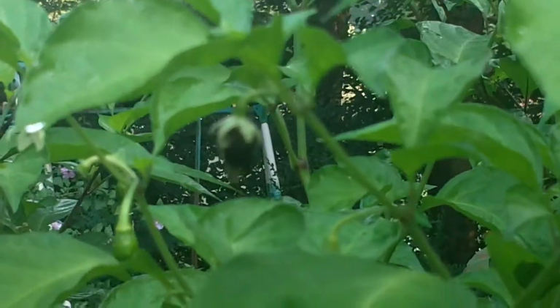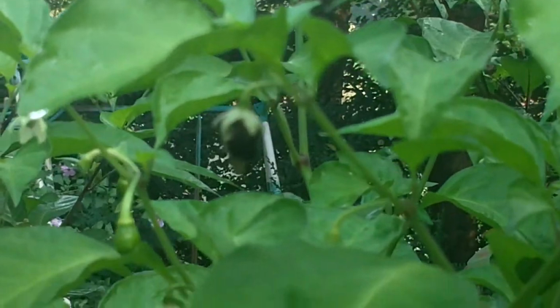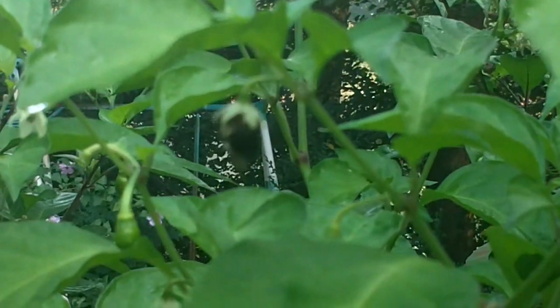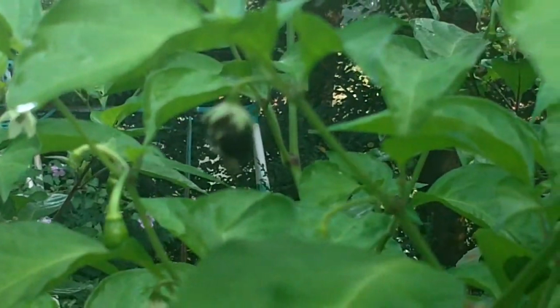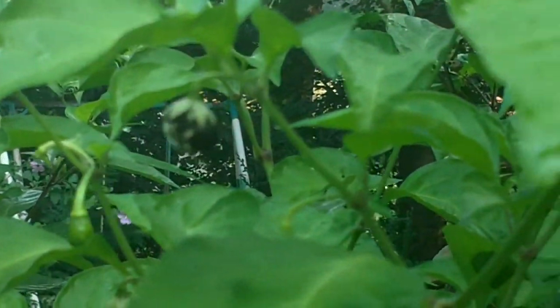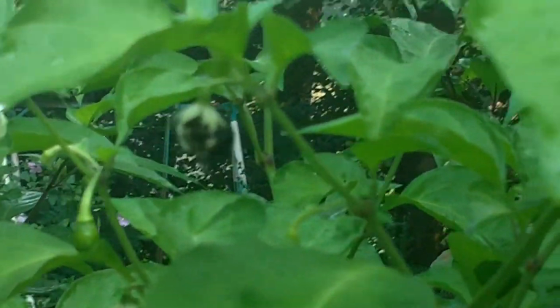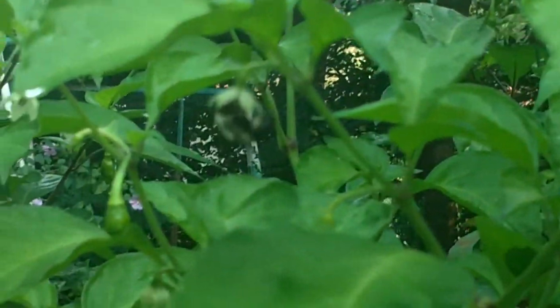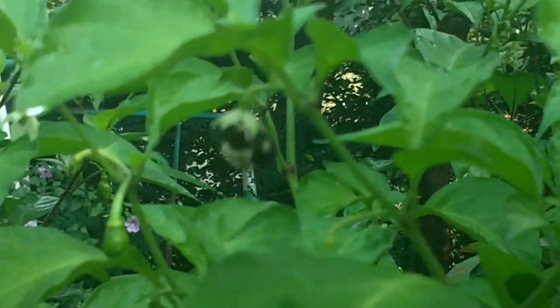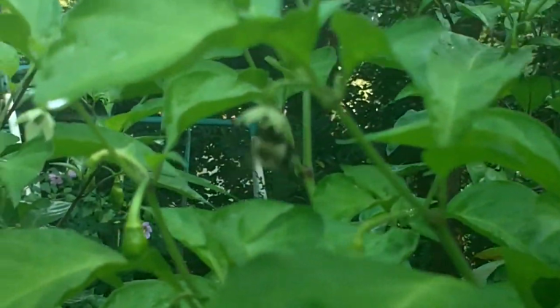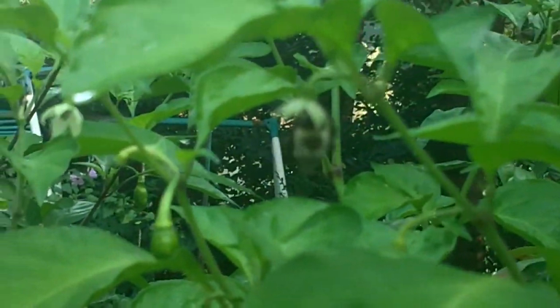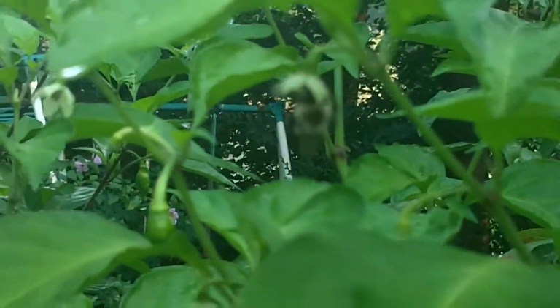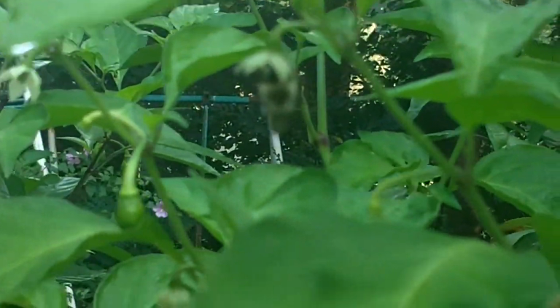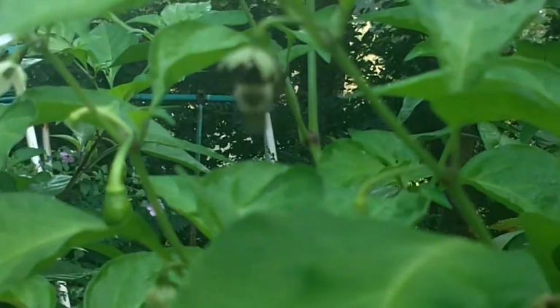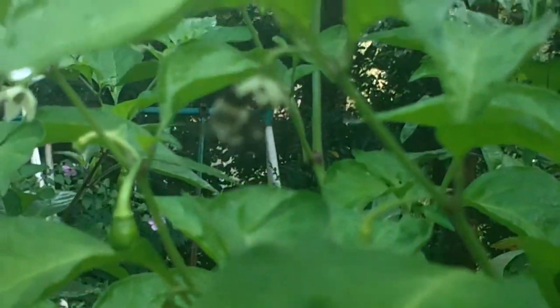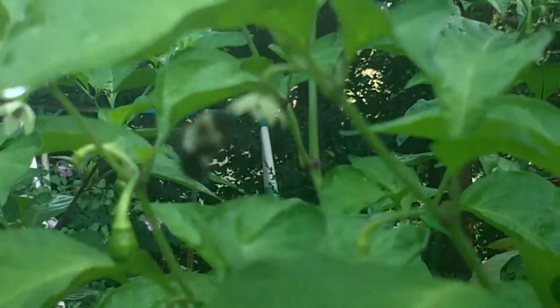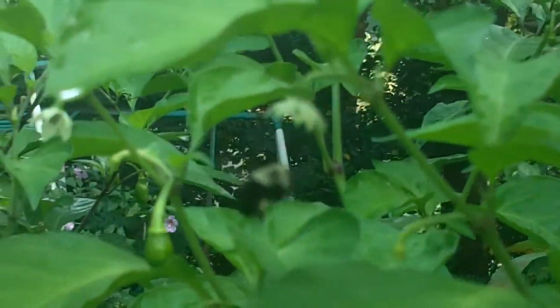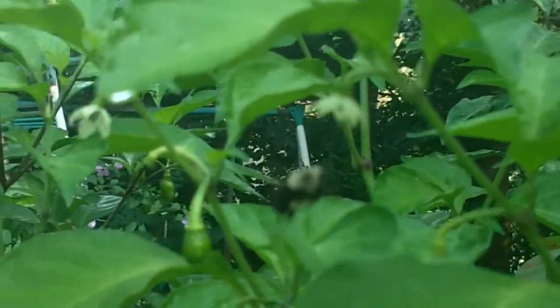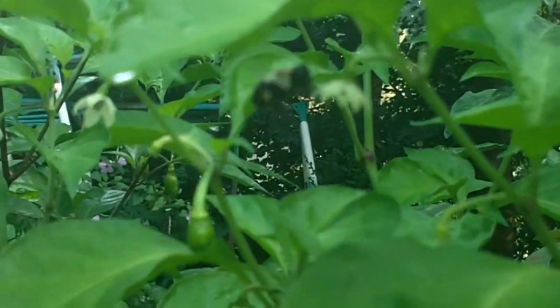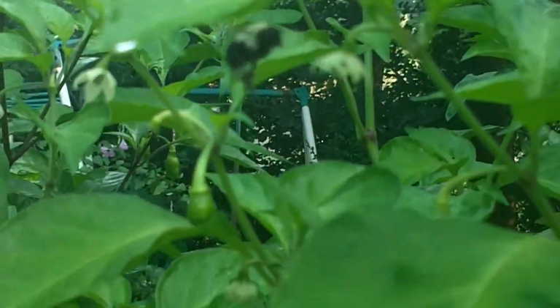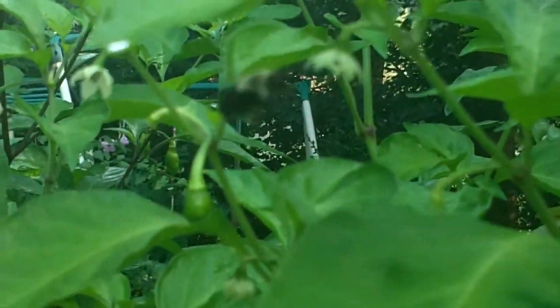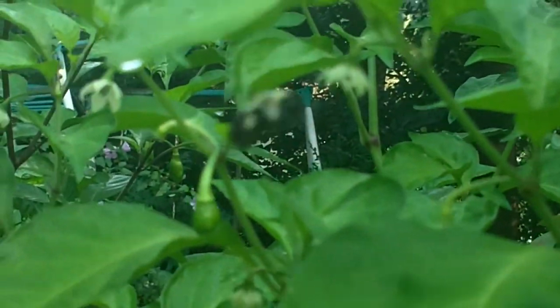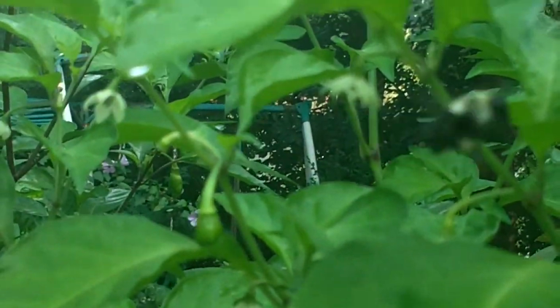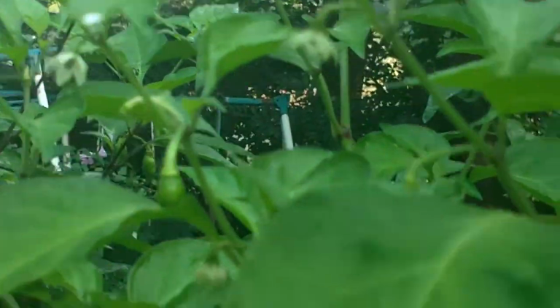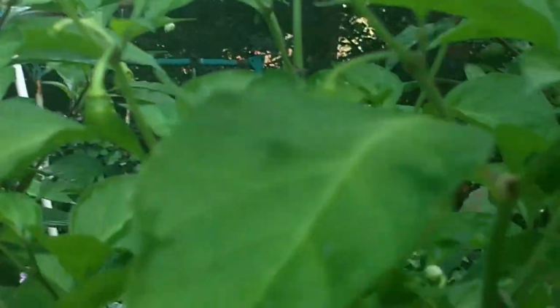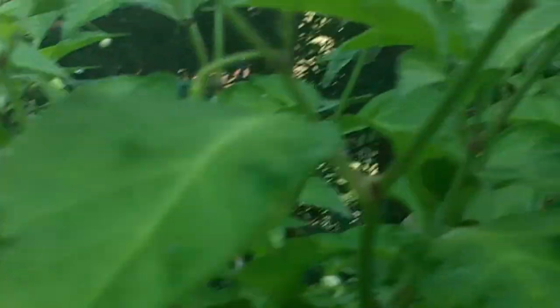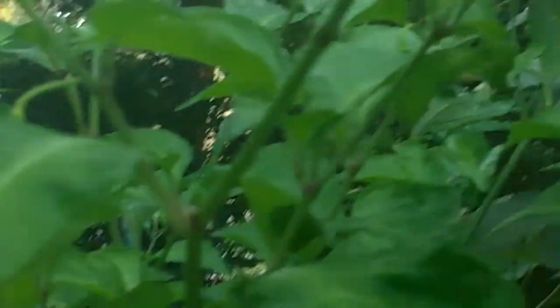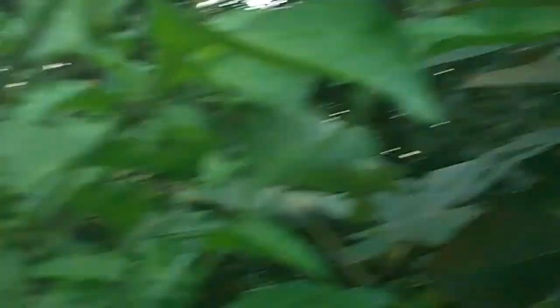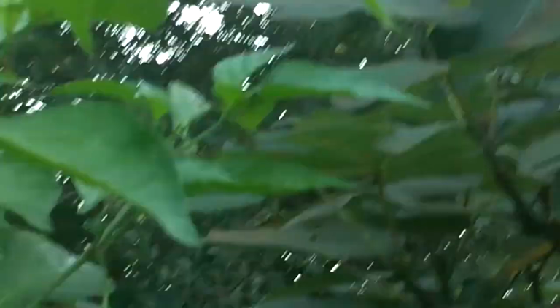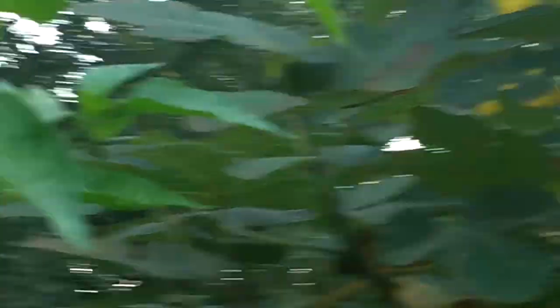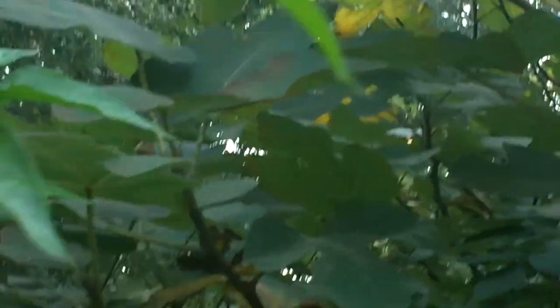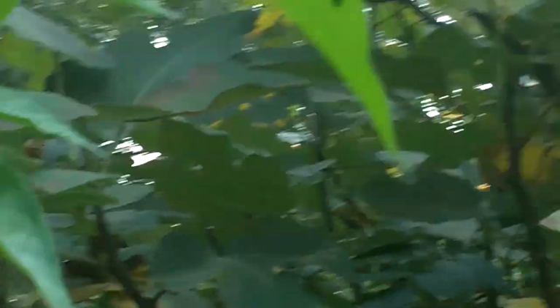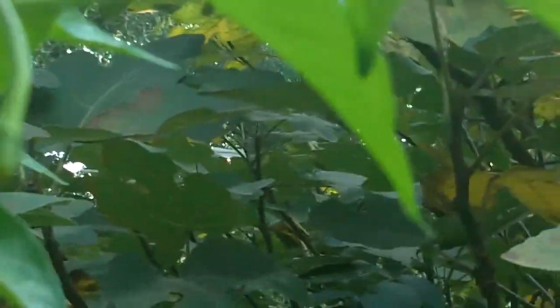Let's look at the bee pollinating my flowers.